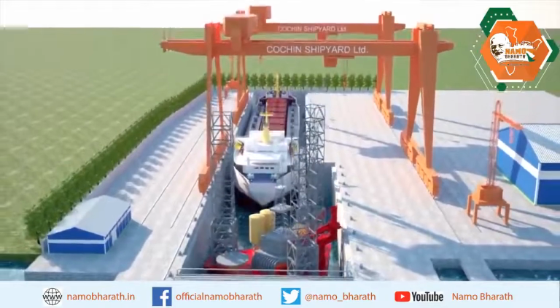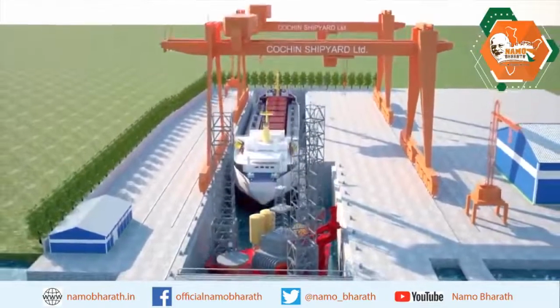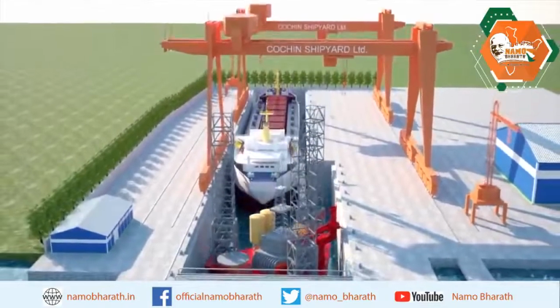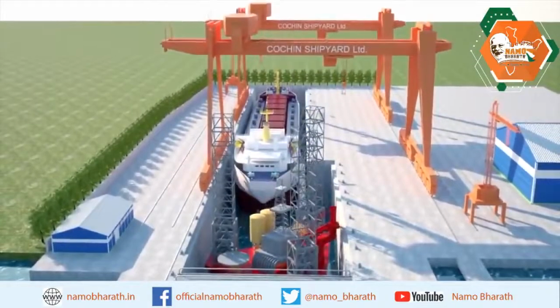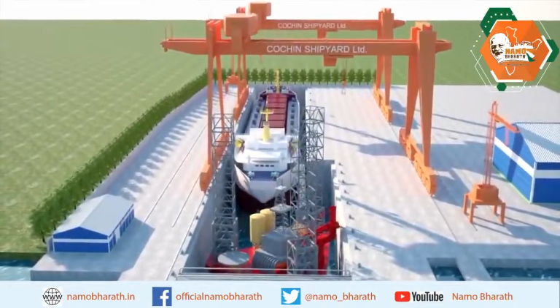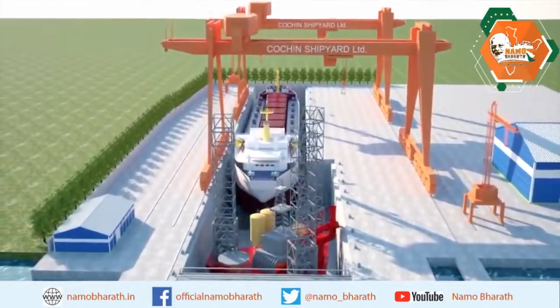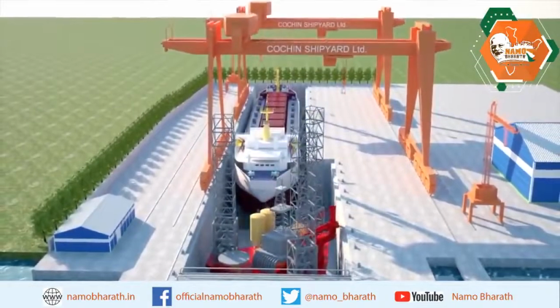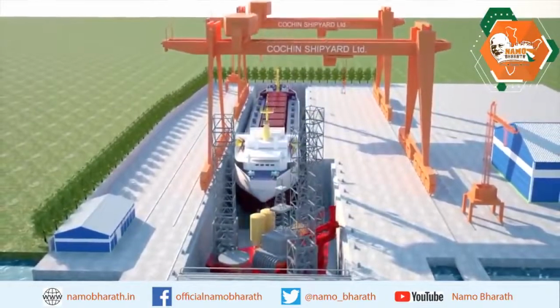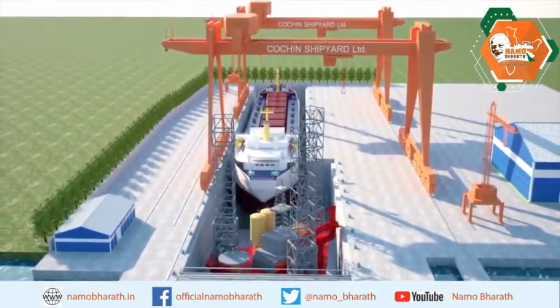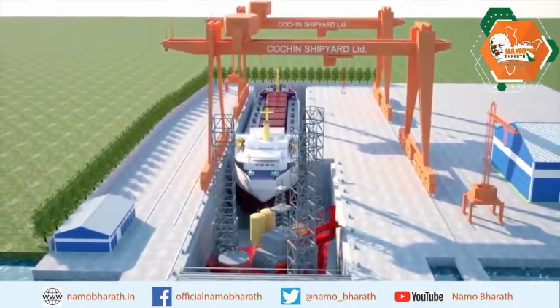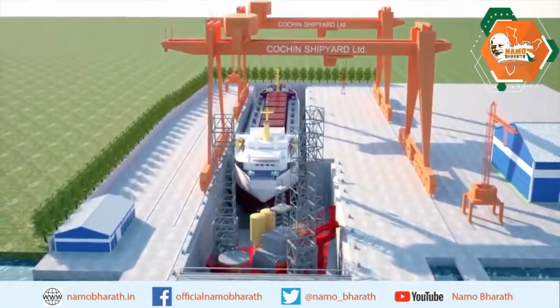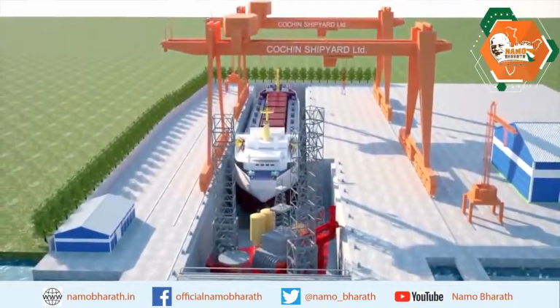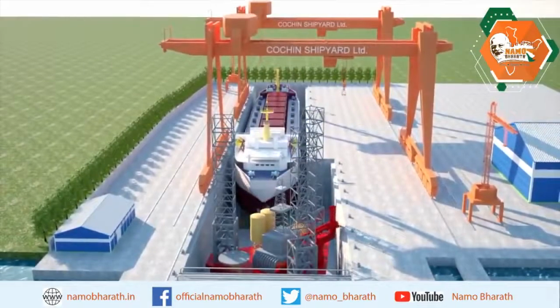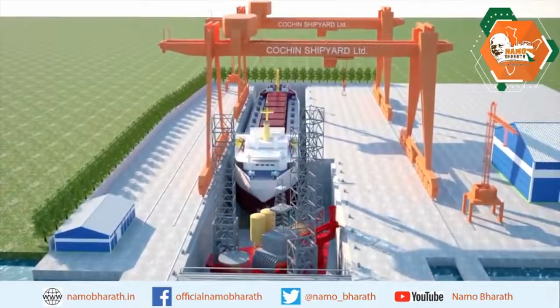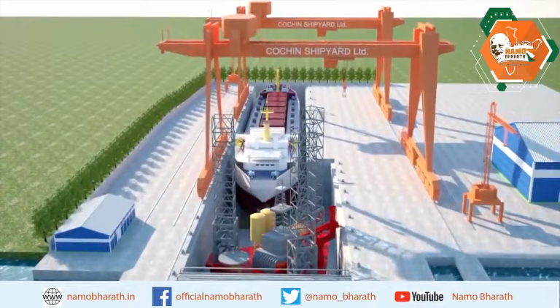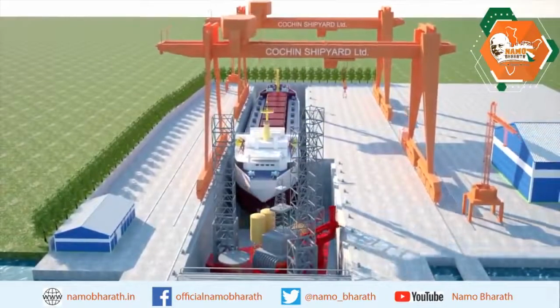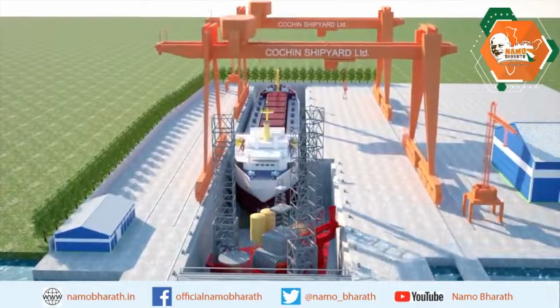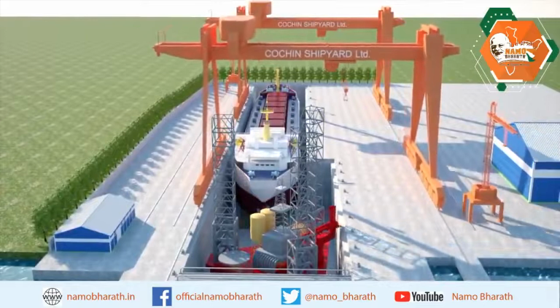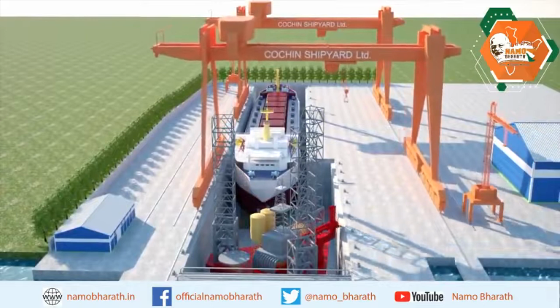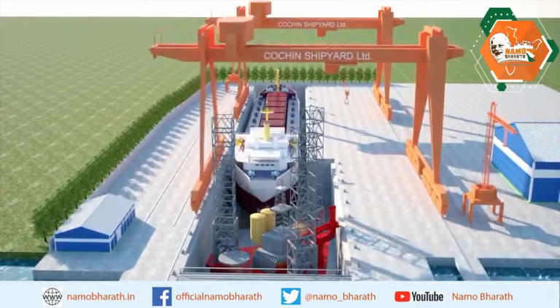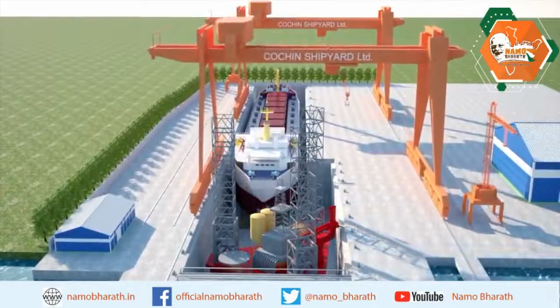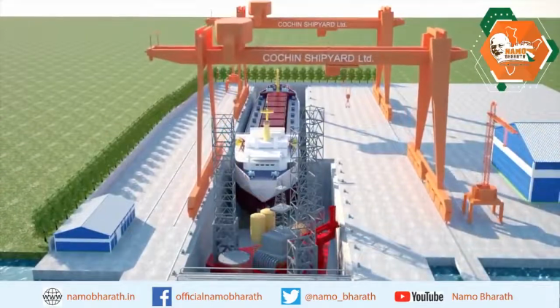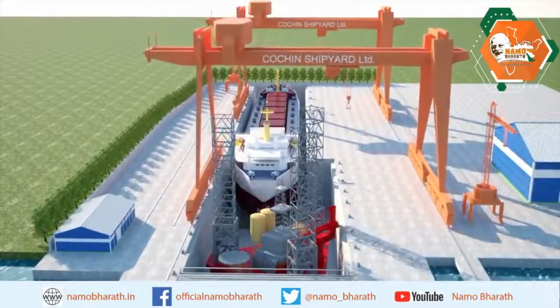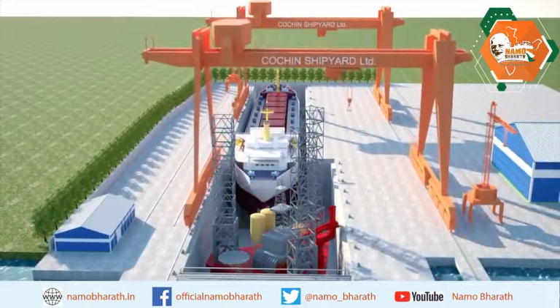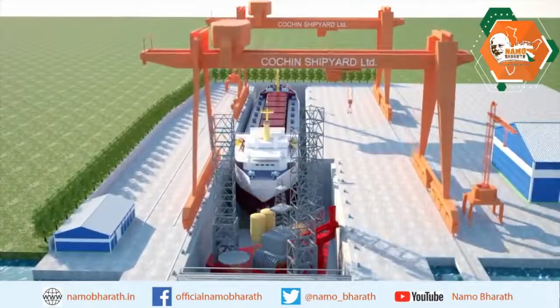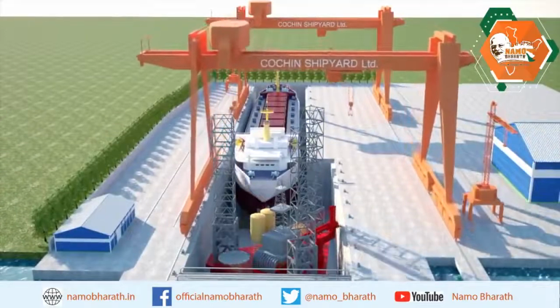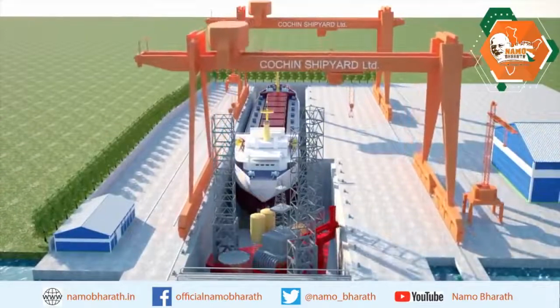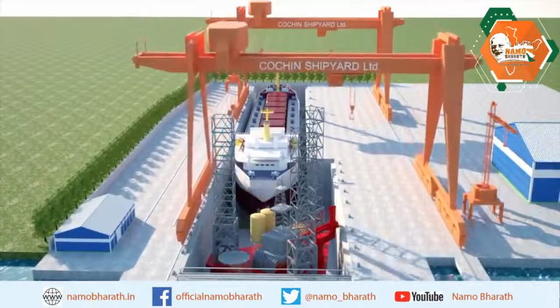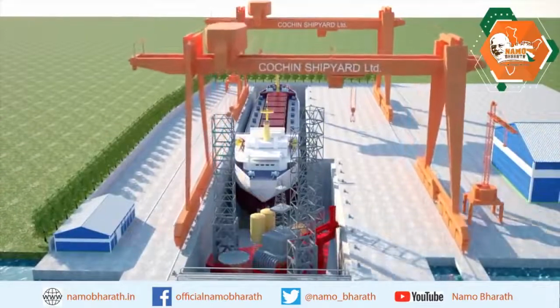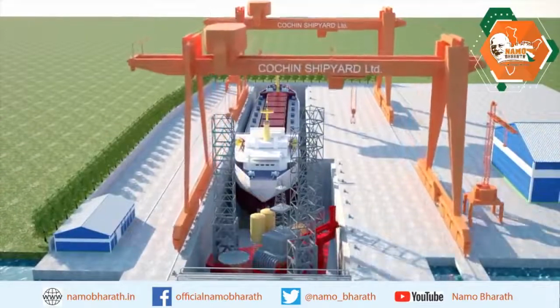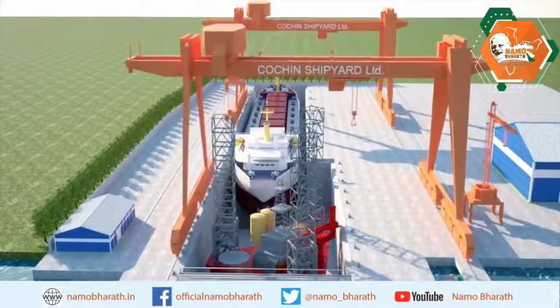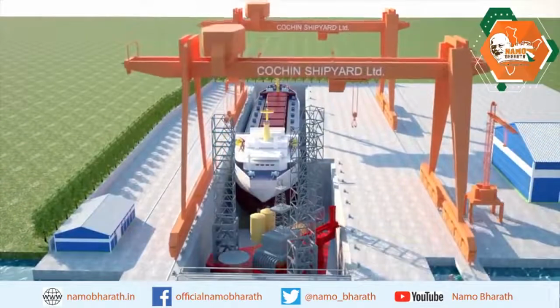The project cost is 1,799 crore rupees, scheduled to be completed in August 2019.